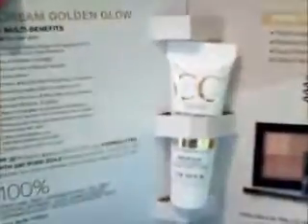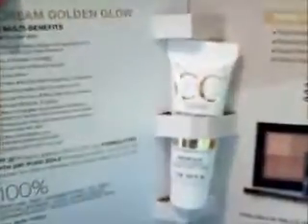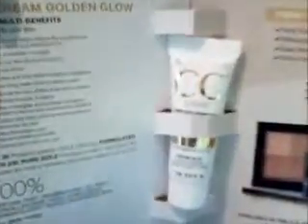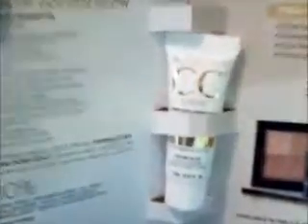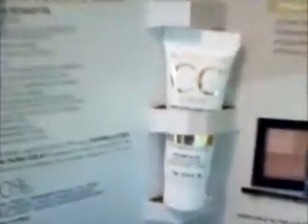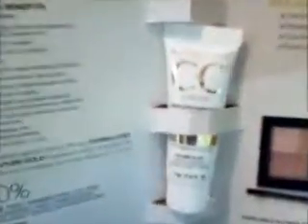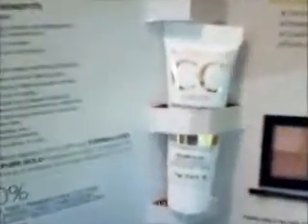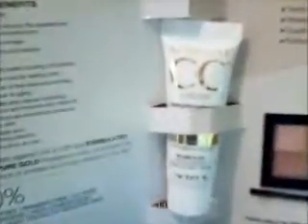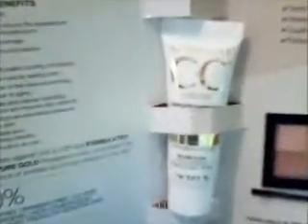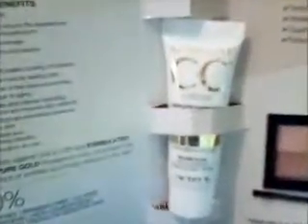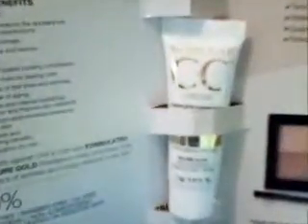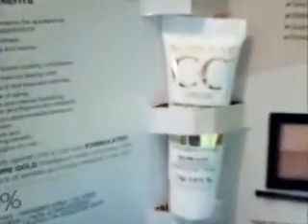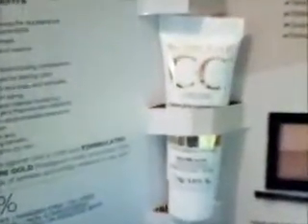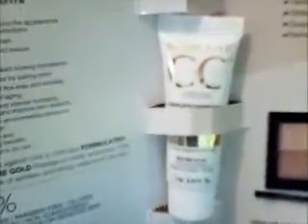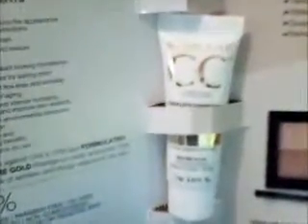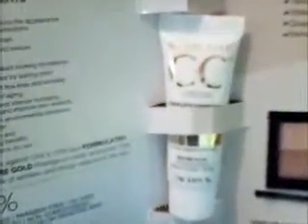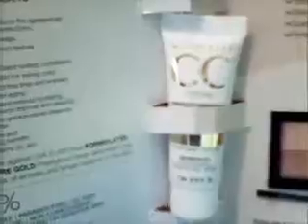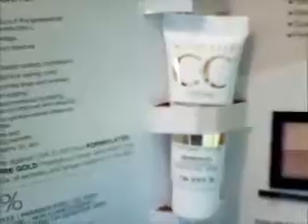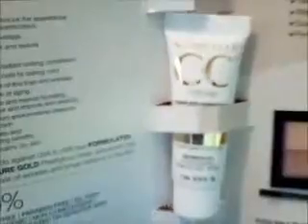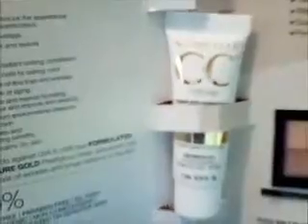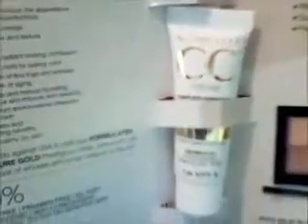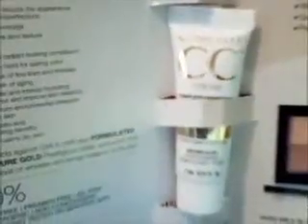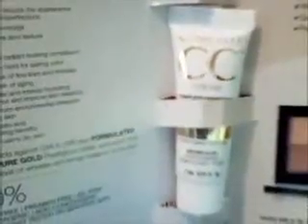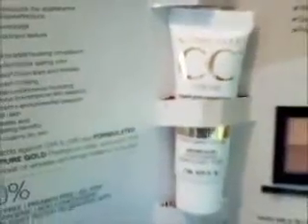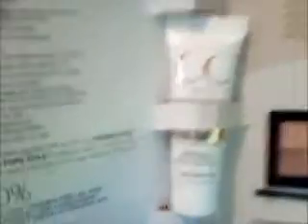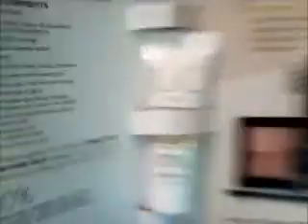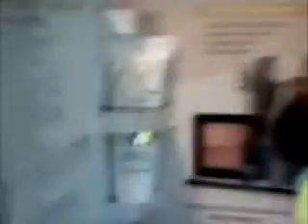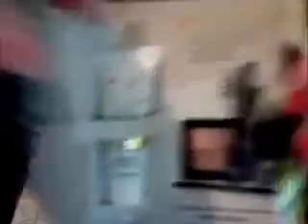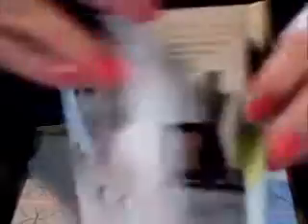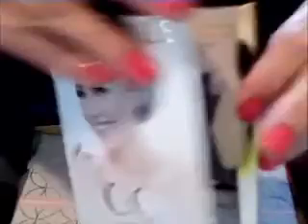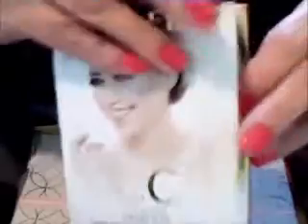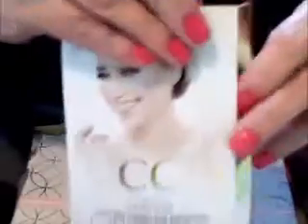I just love CC Creams. You should try it if you haven't tried a CC Cream — you'd like them too.